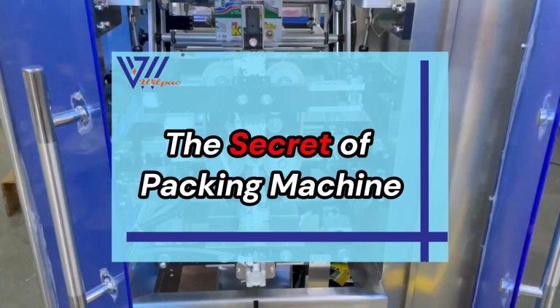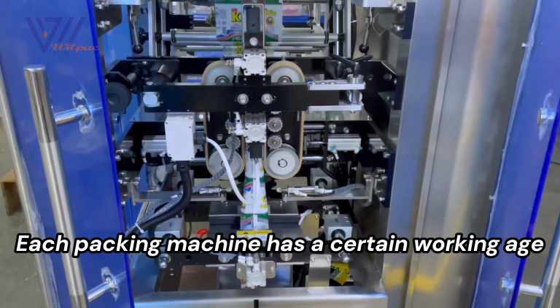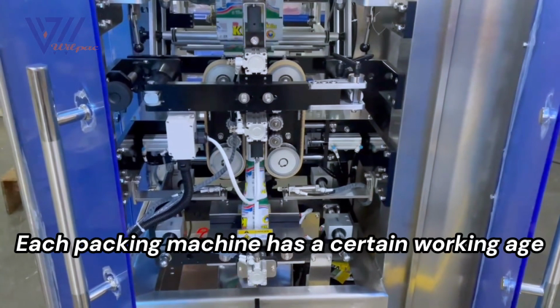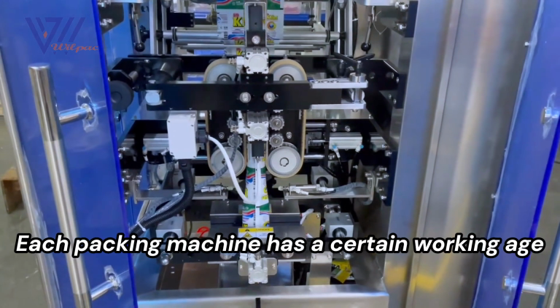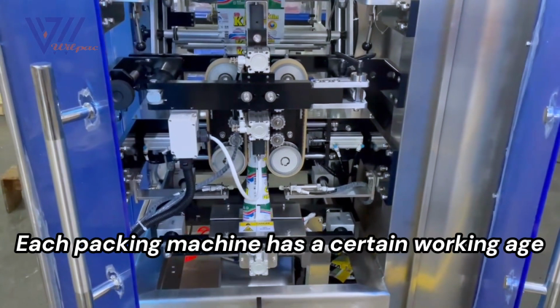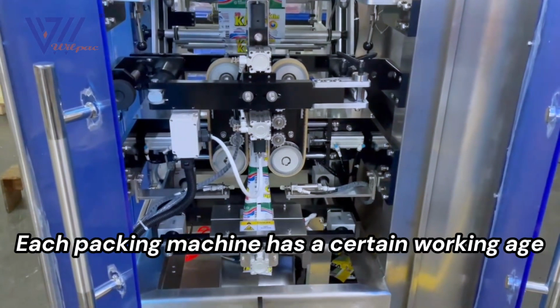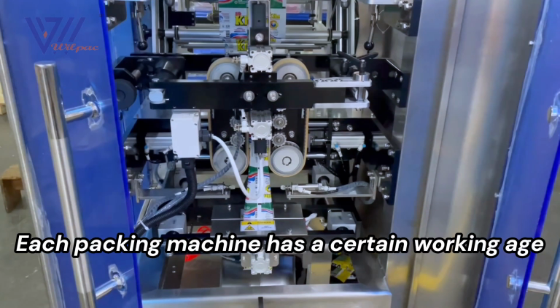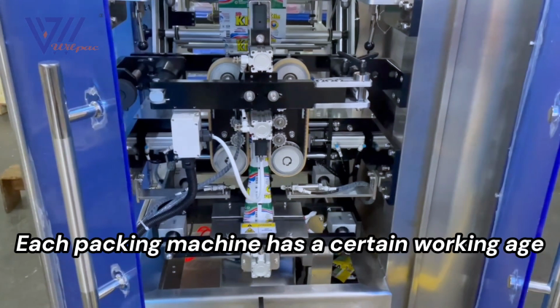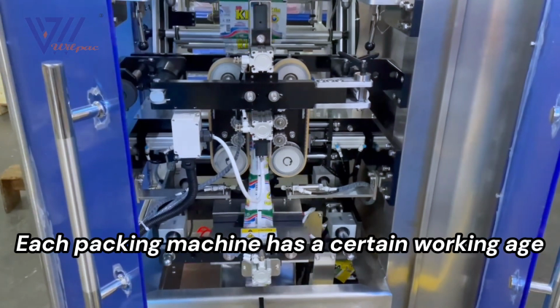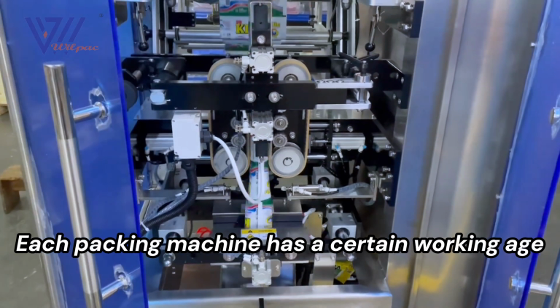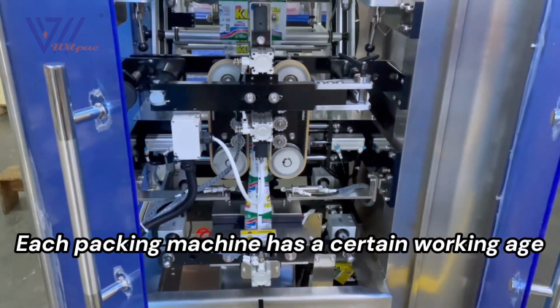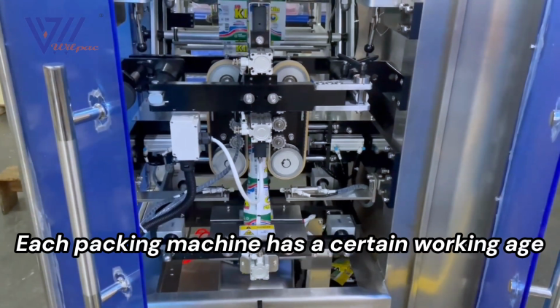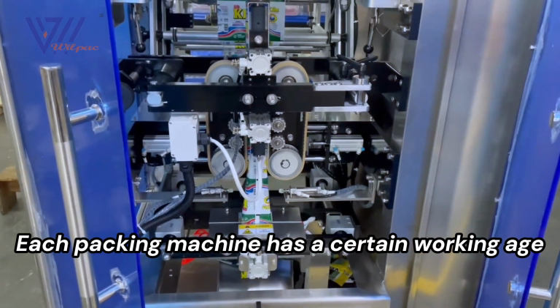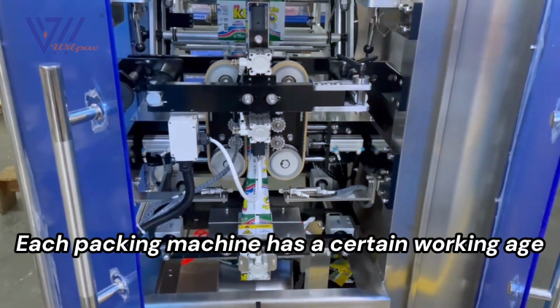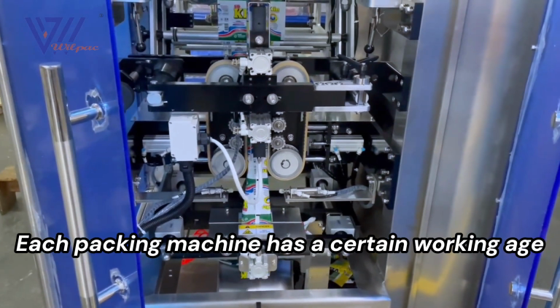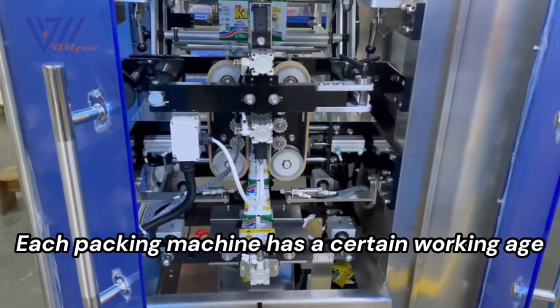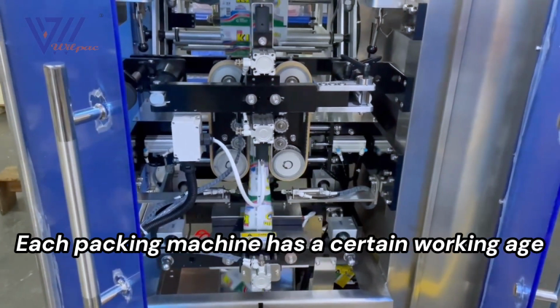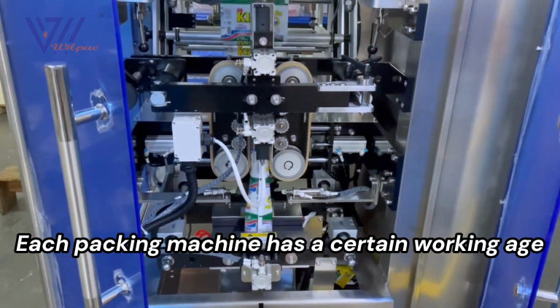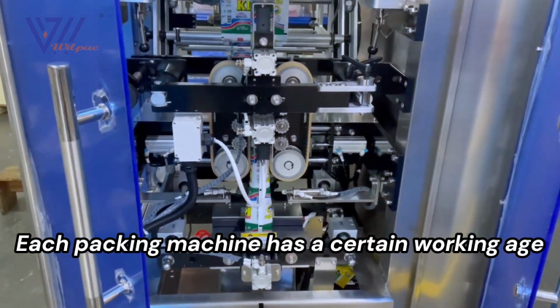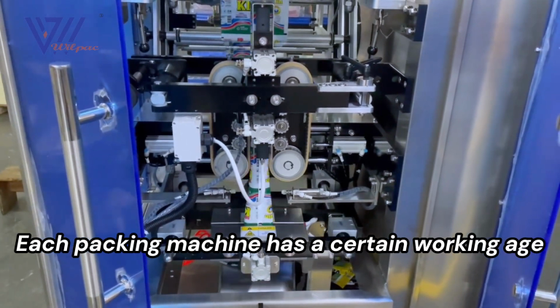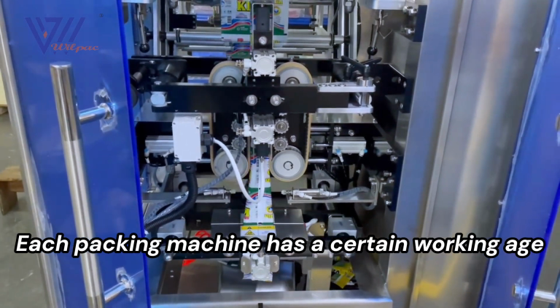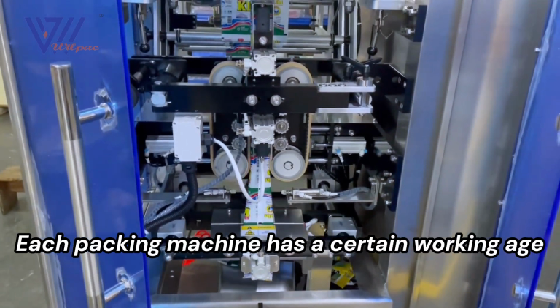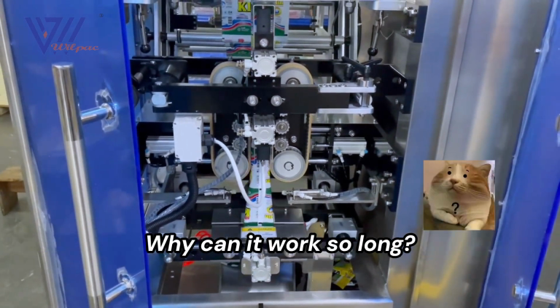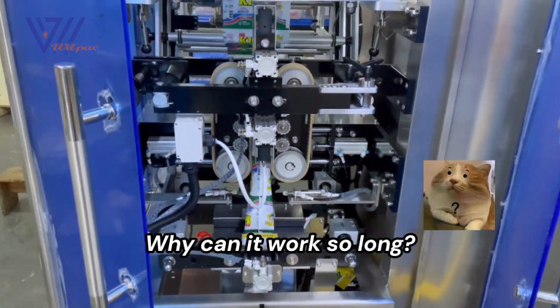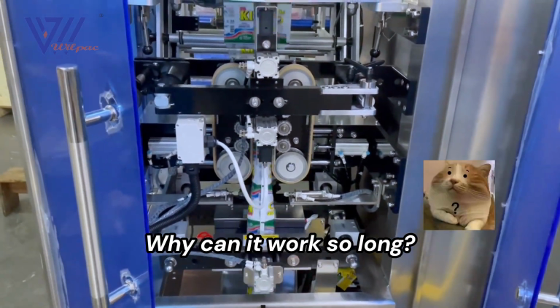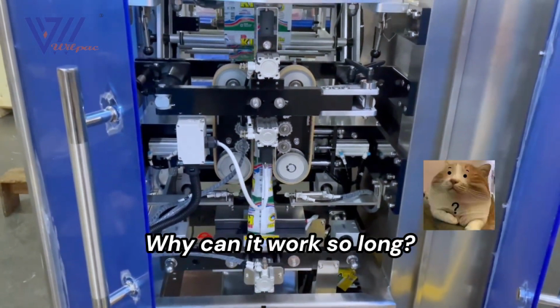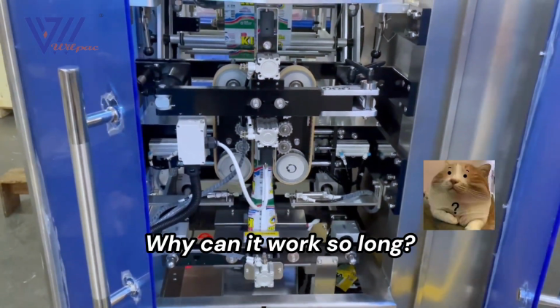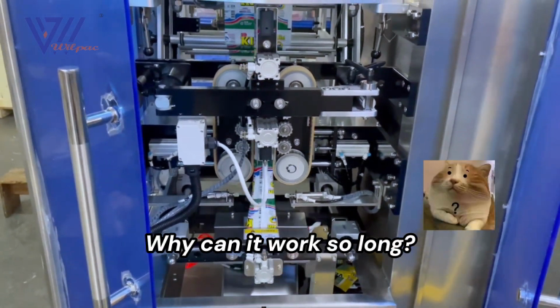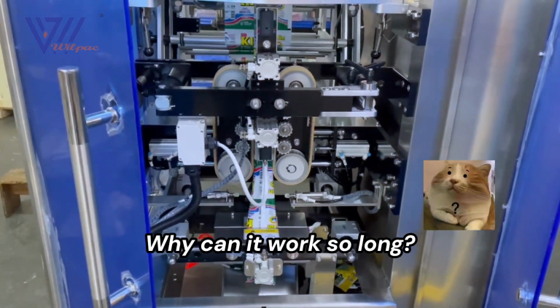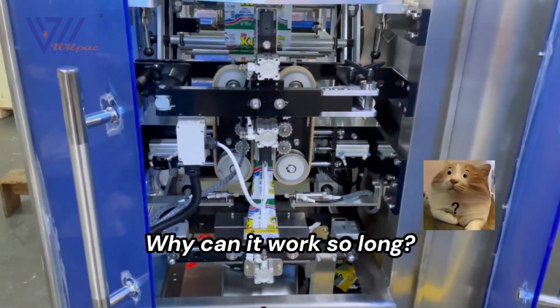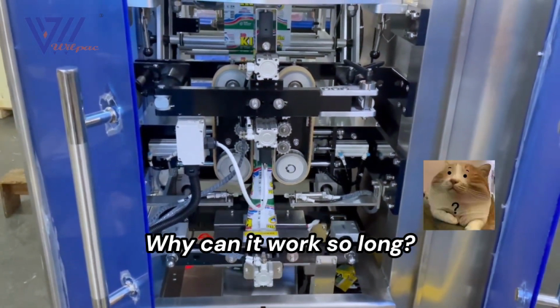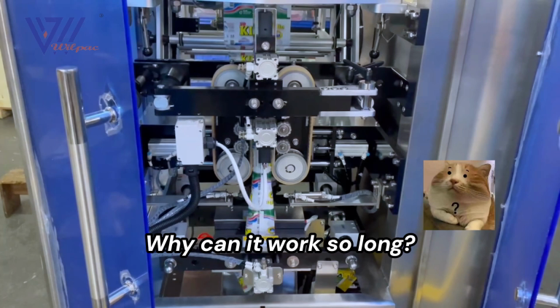Each packing machine has a certain working age. Why can it work so long?